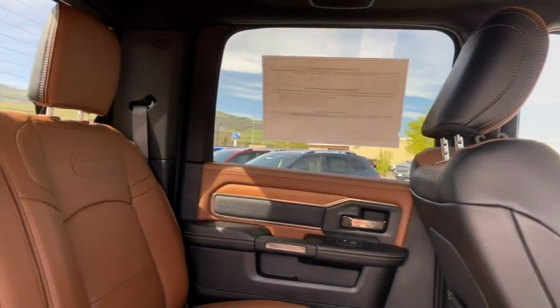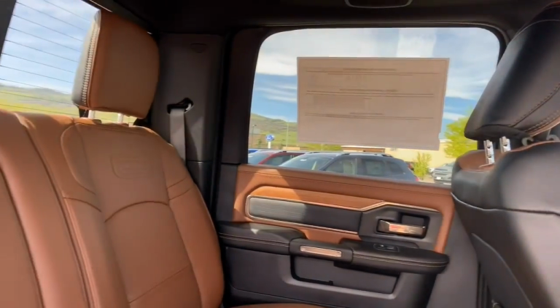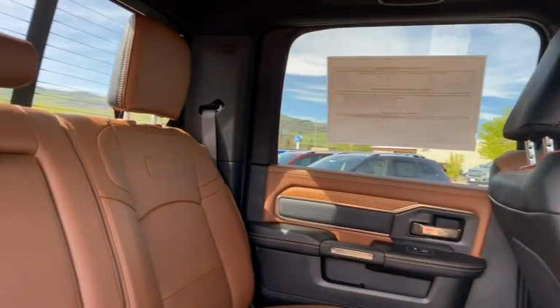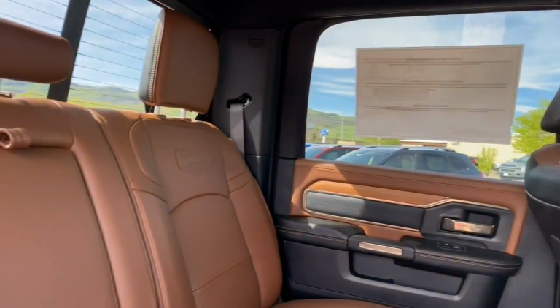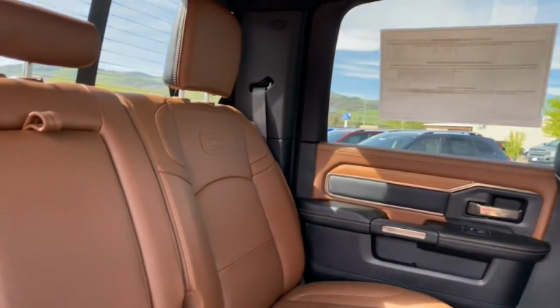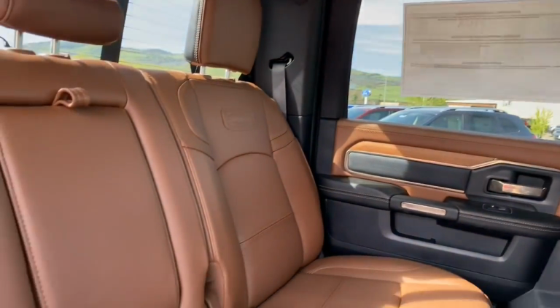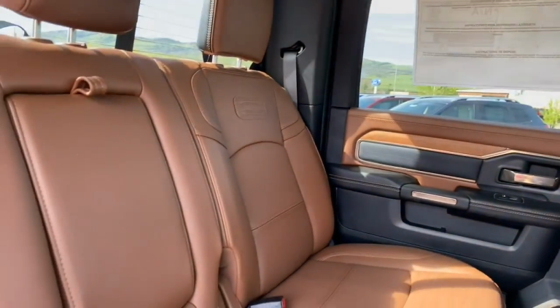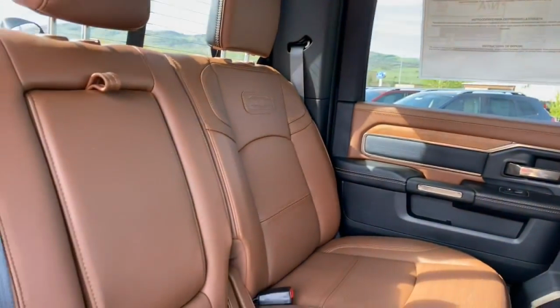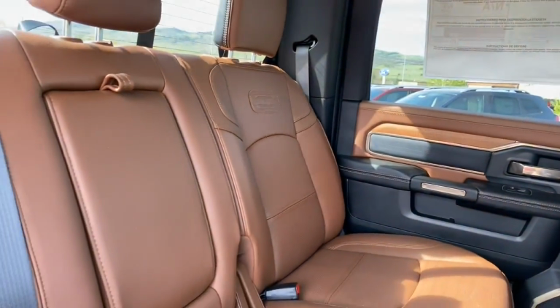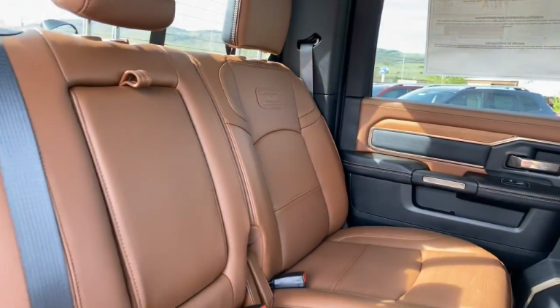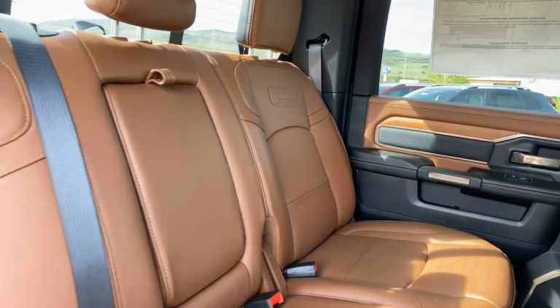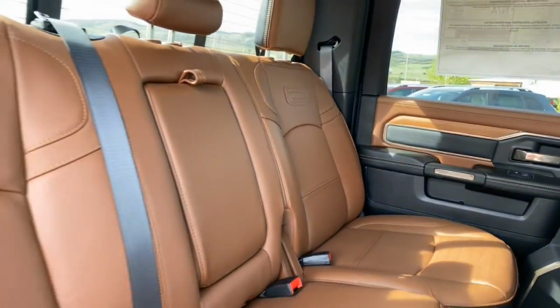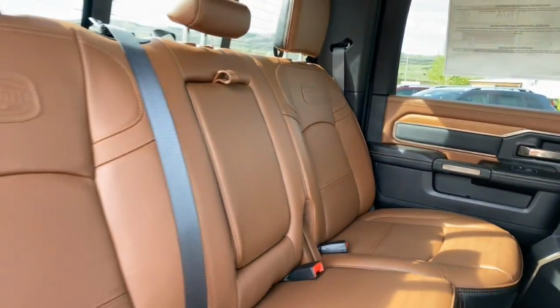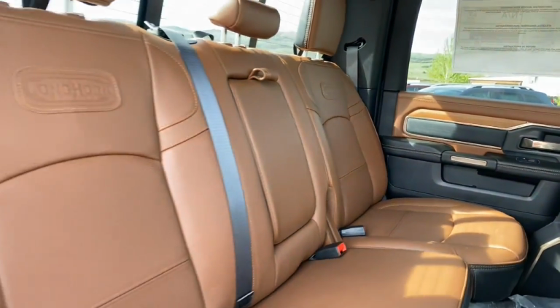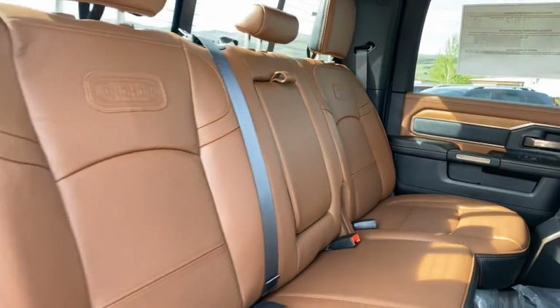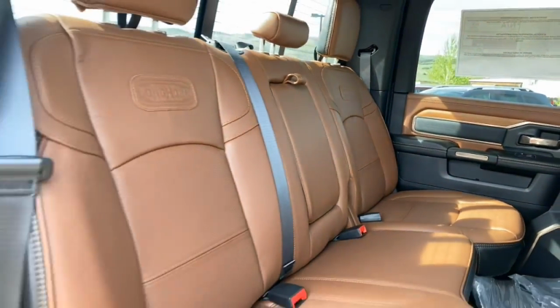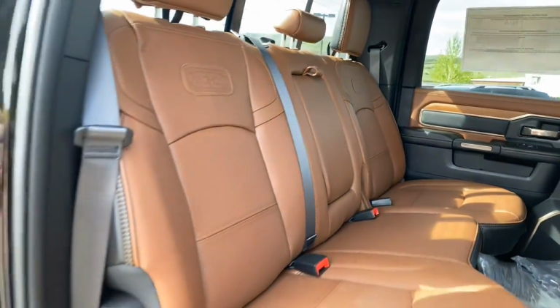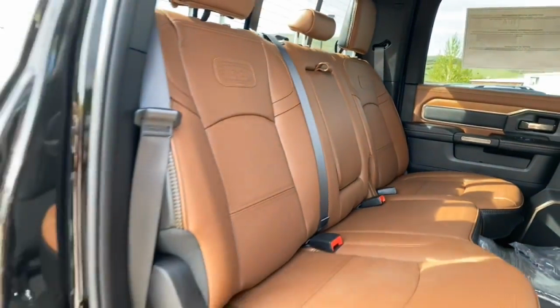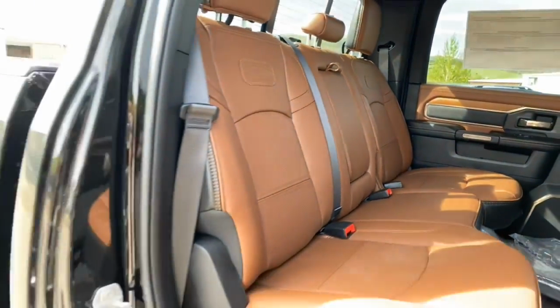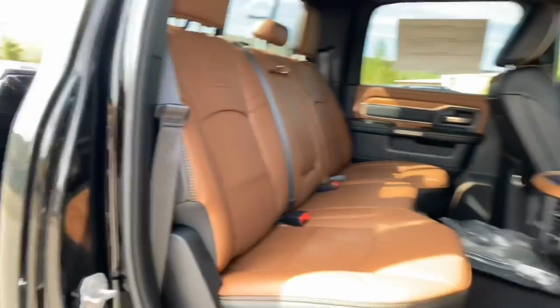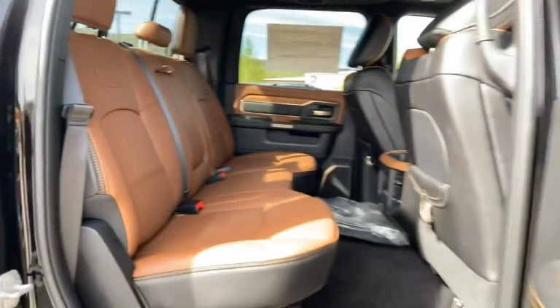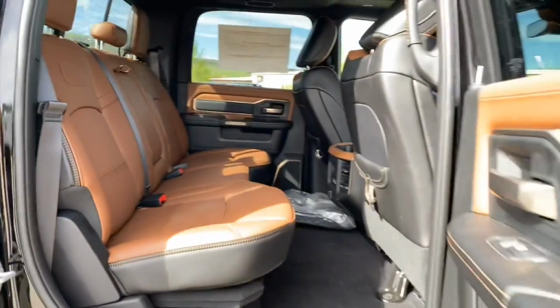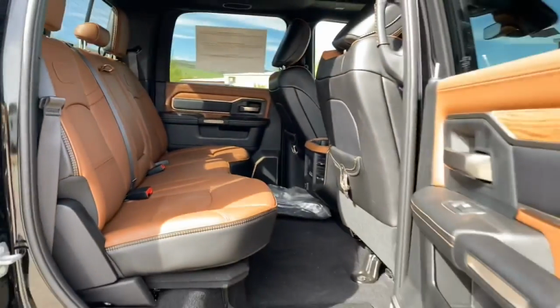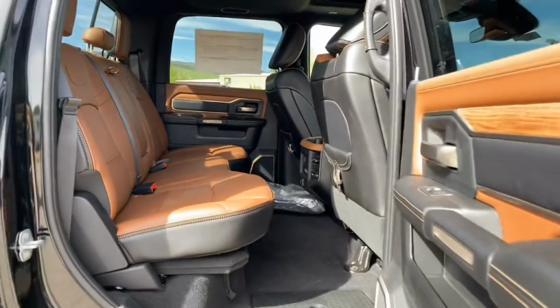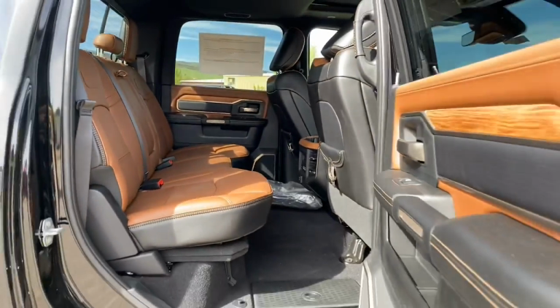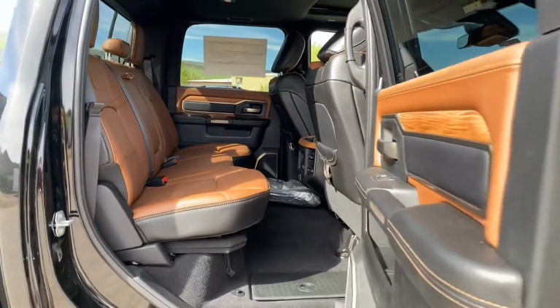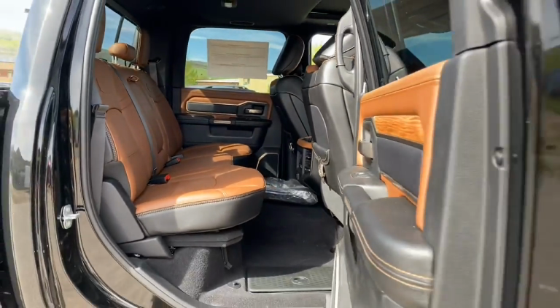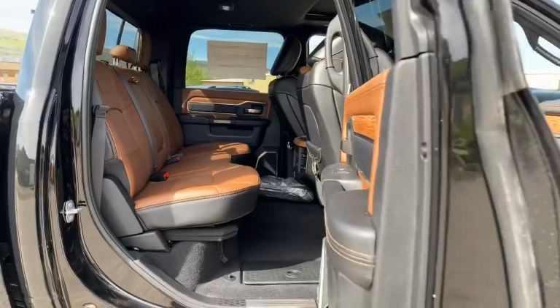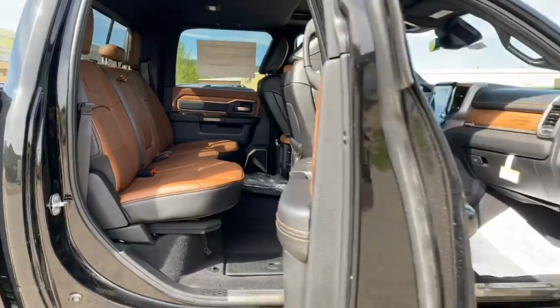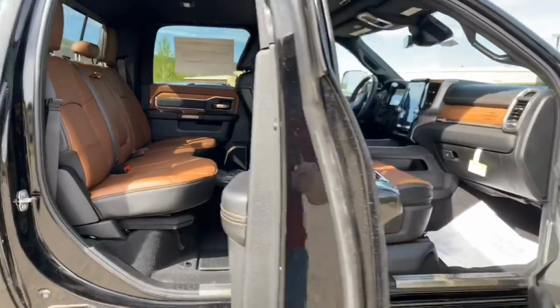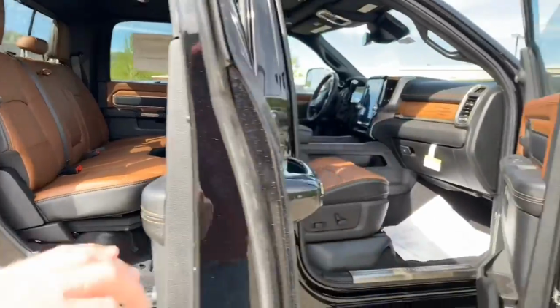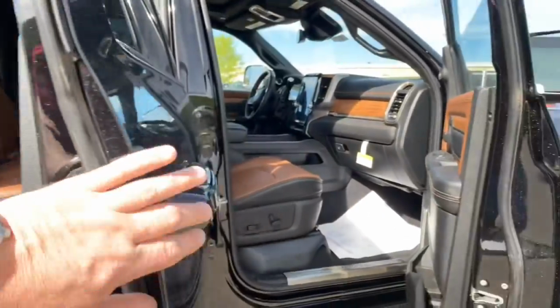This truck is absolutely gorgeous. Anyway, we just wanted to let you know that it's here and wanted to get you a quick video of it.